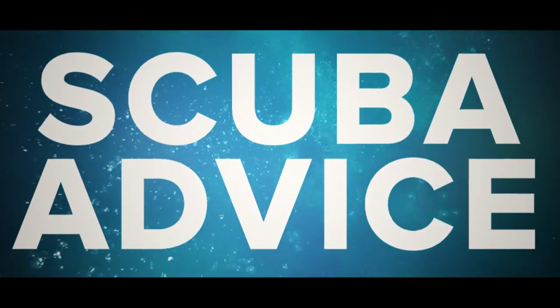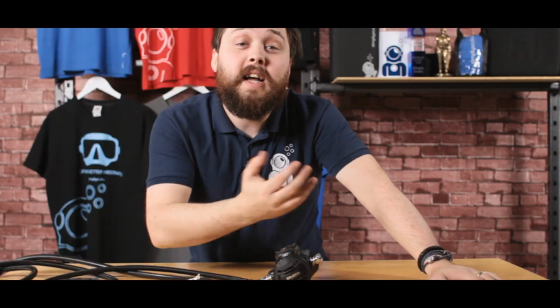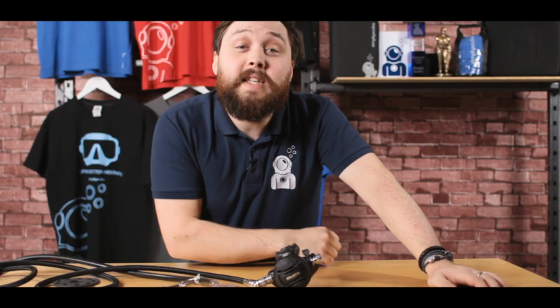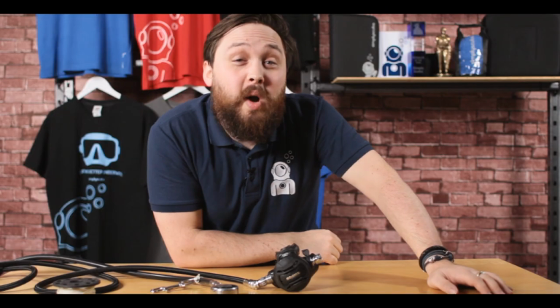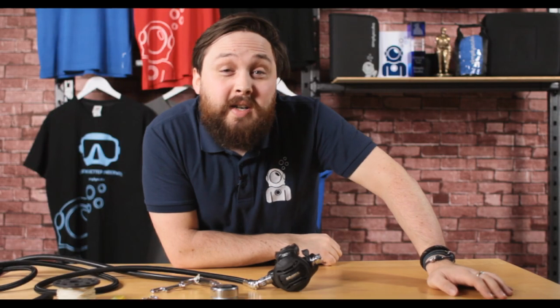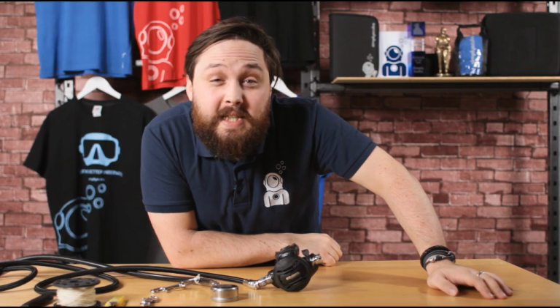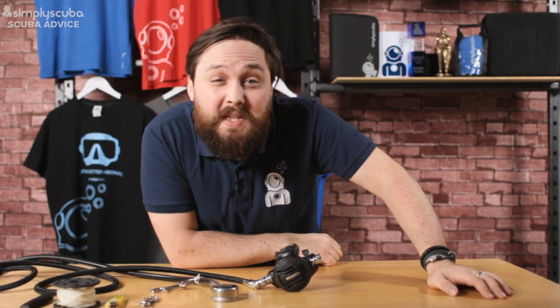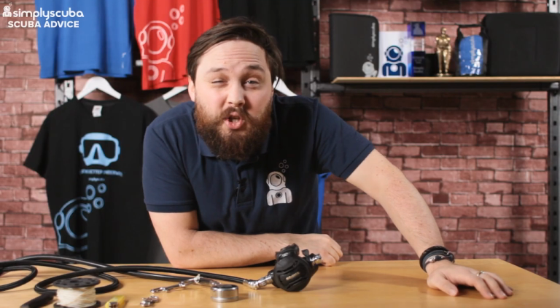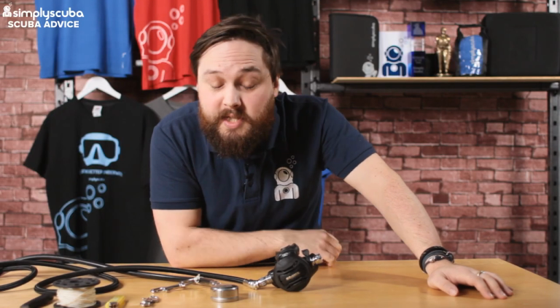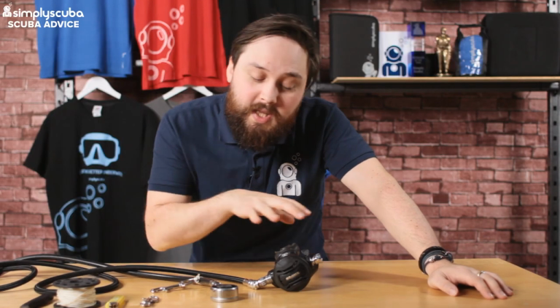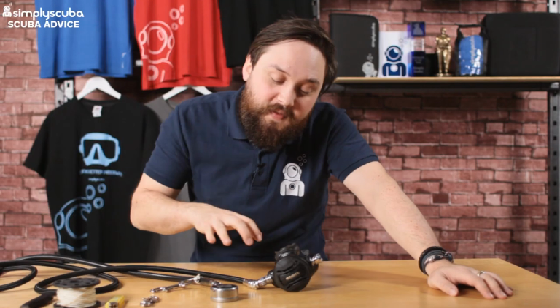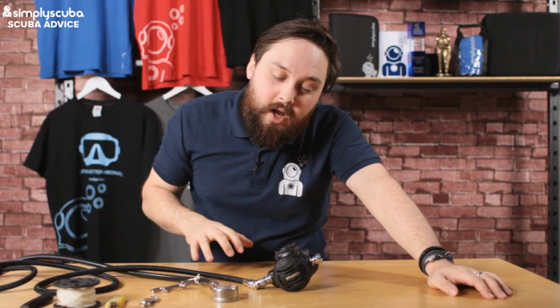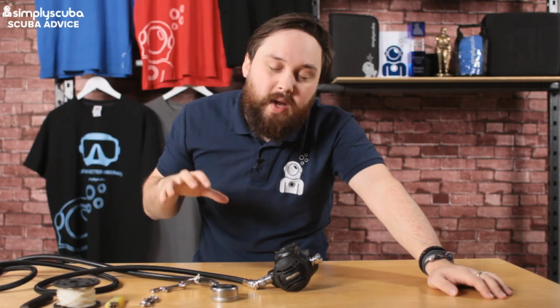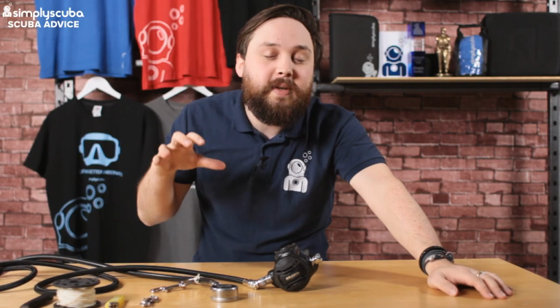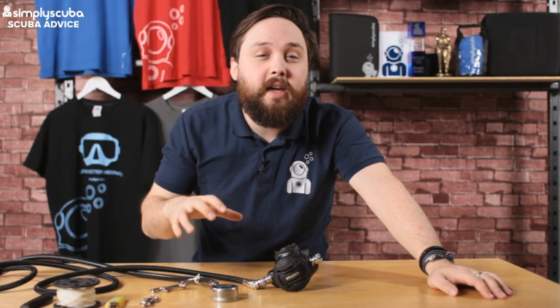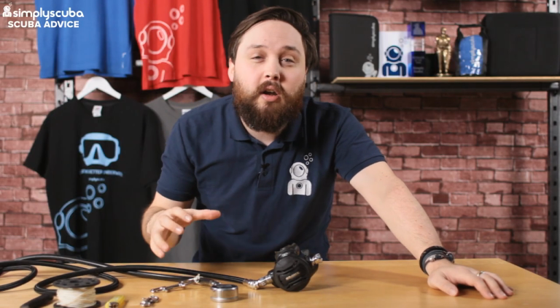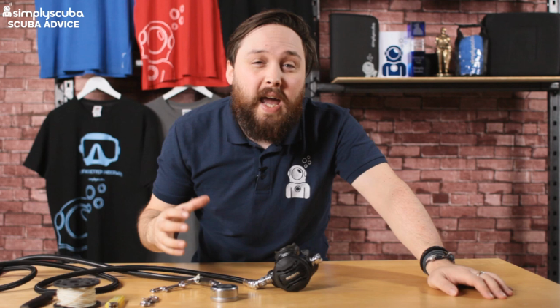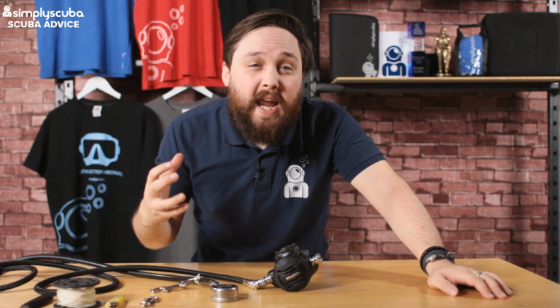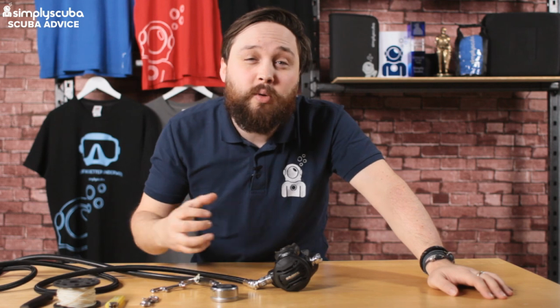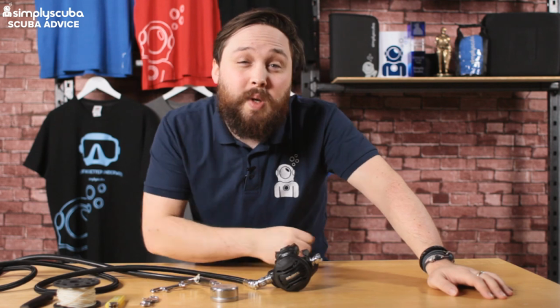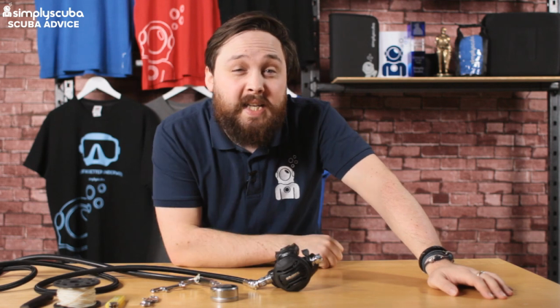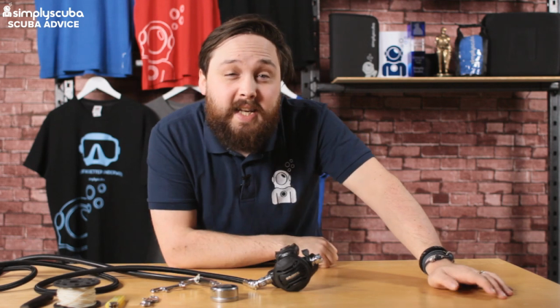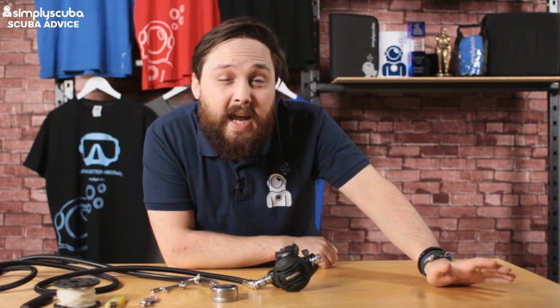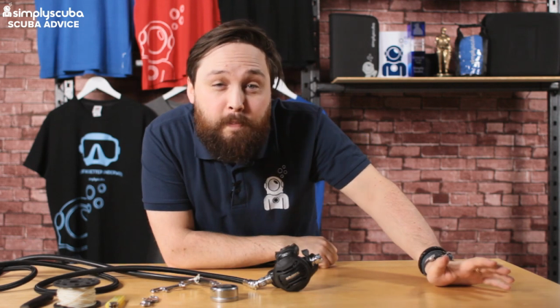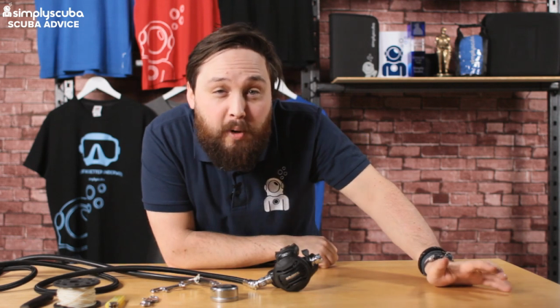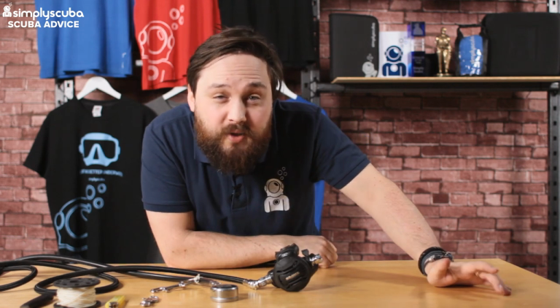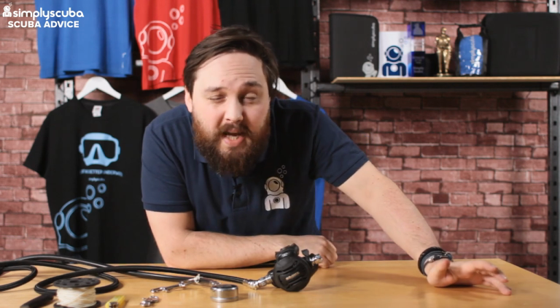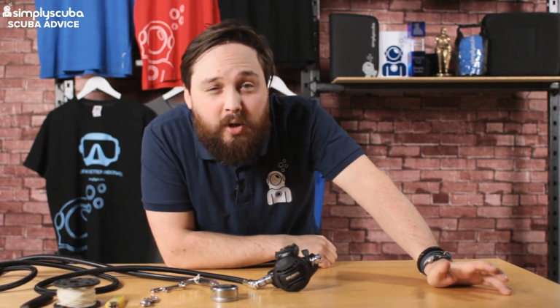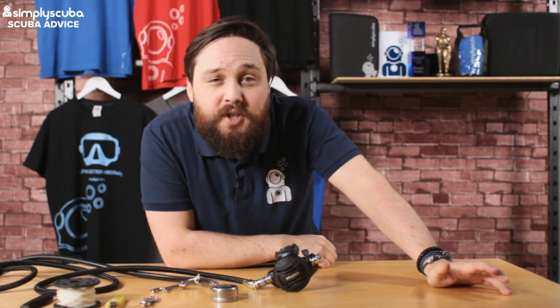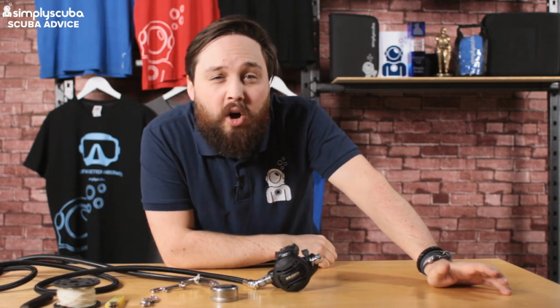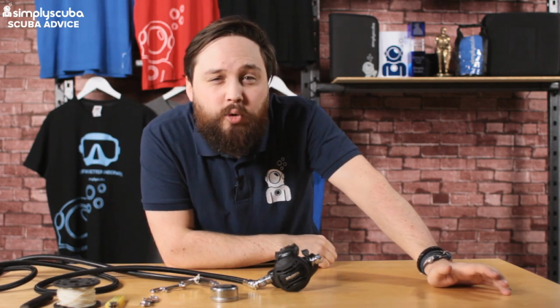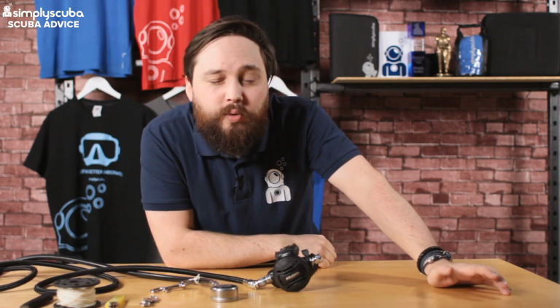Hi guys, welcome to Simply Scuba. In this video we're going to be taking a look at how to attach a bolt snap onto a hose.